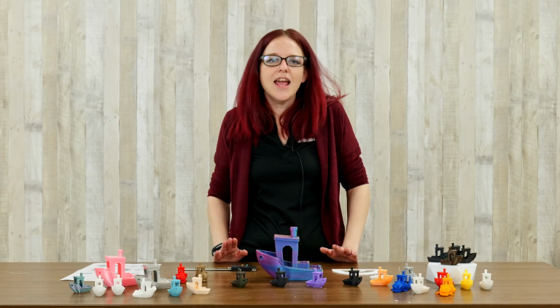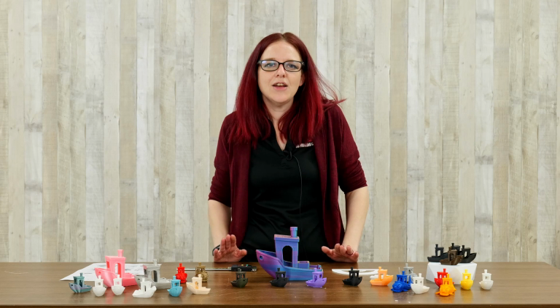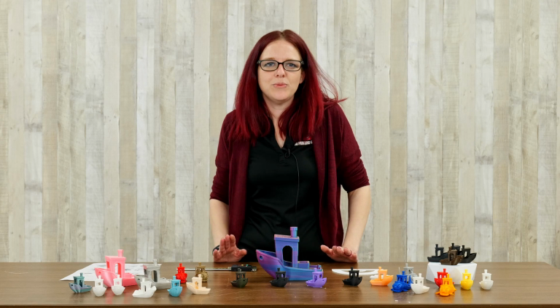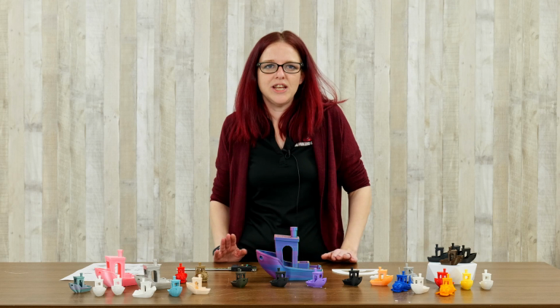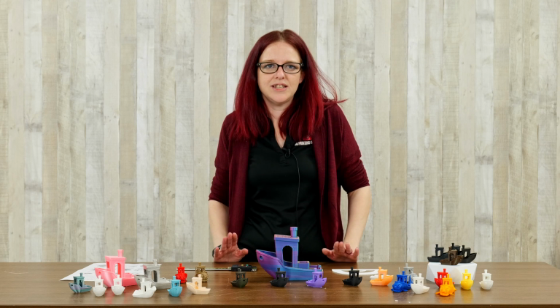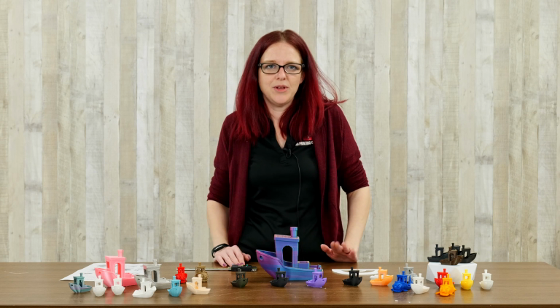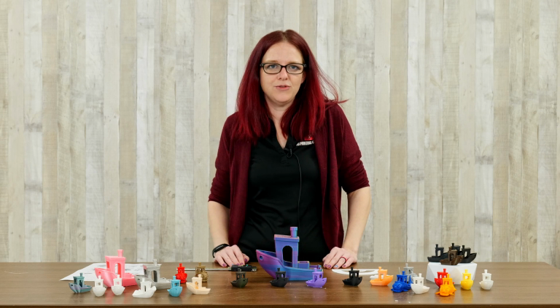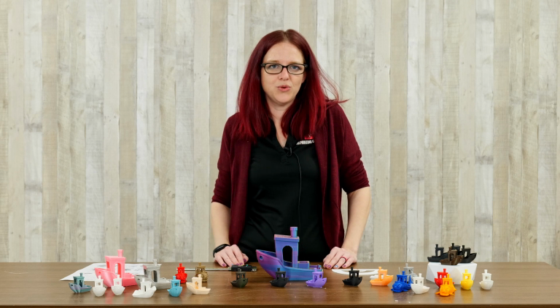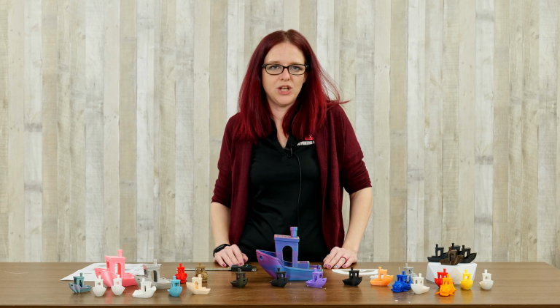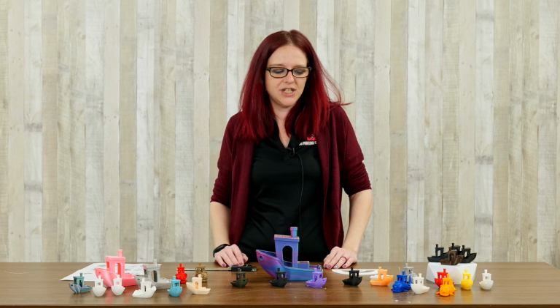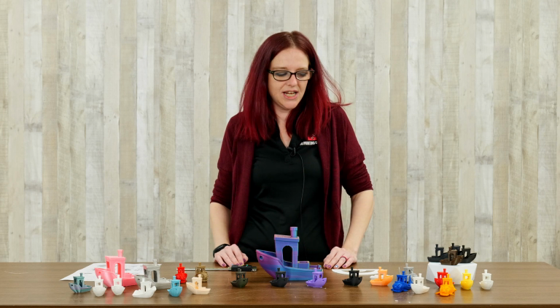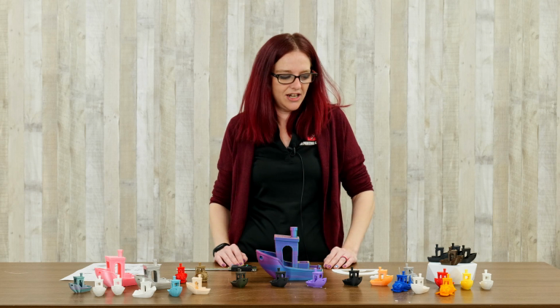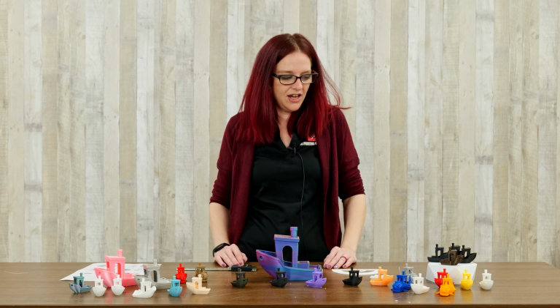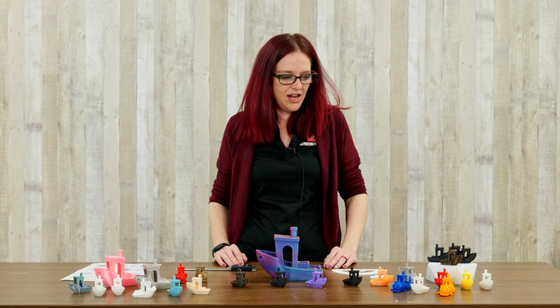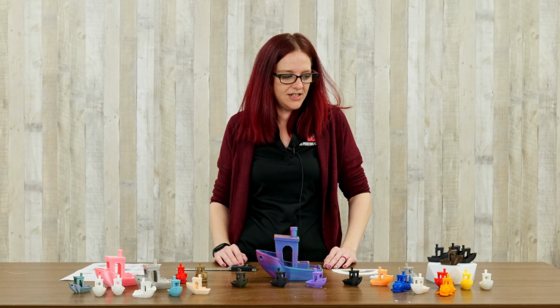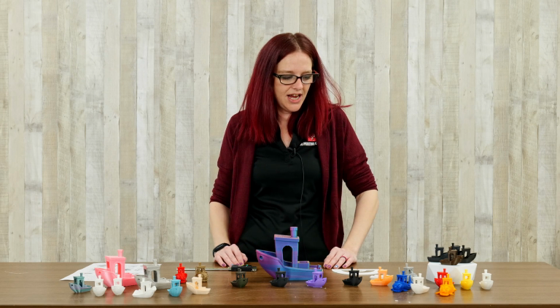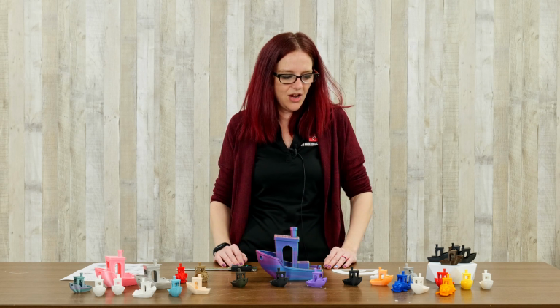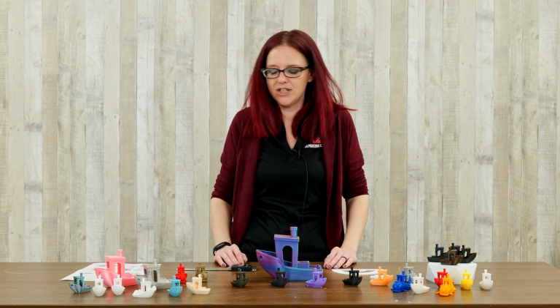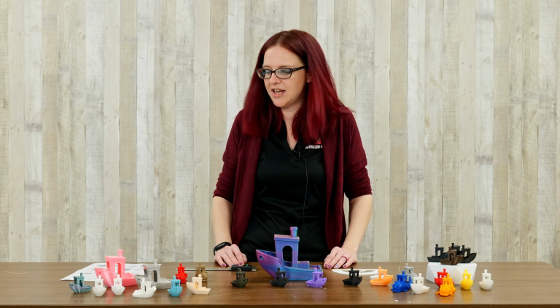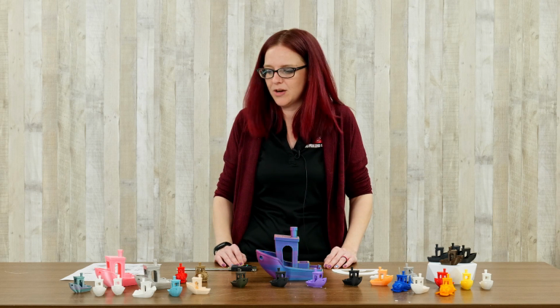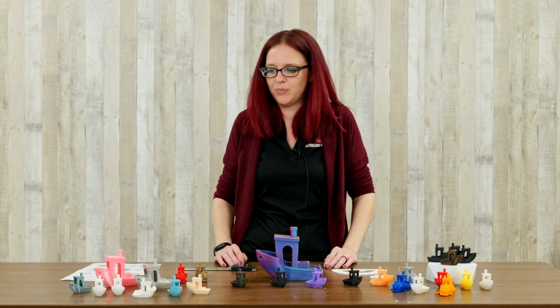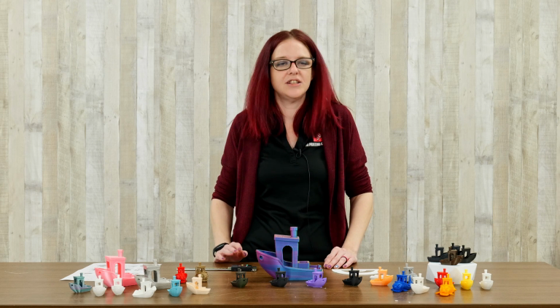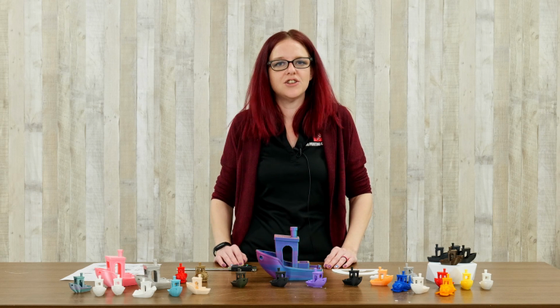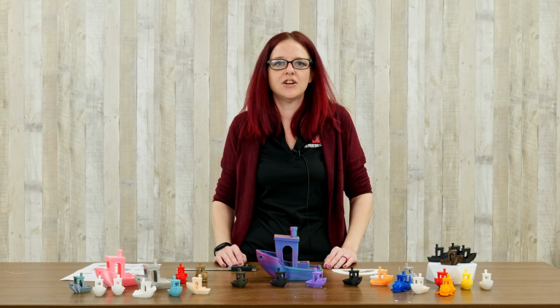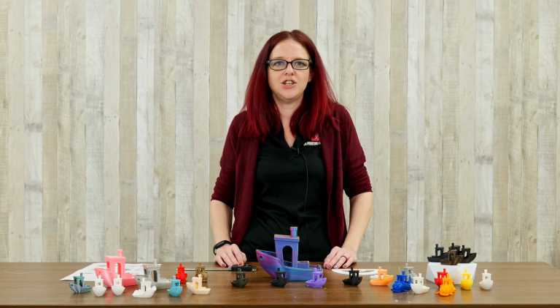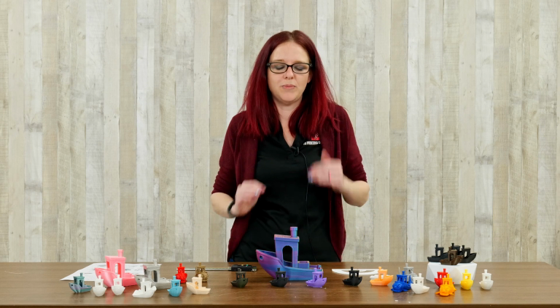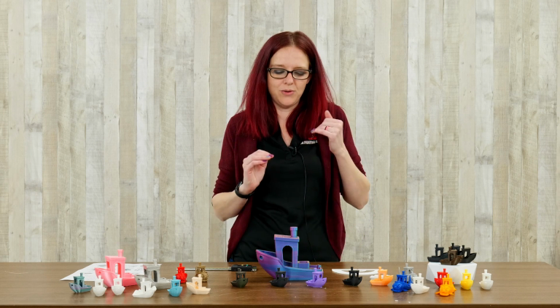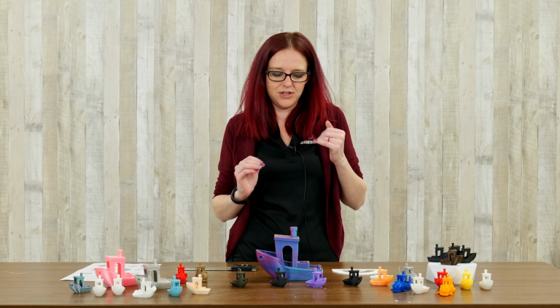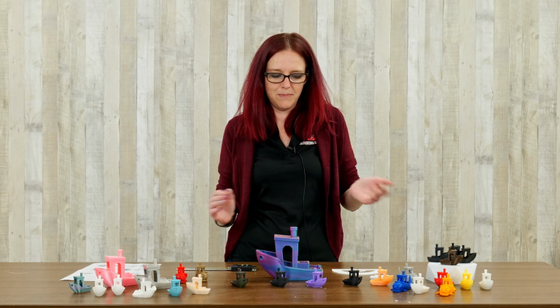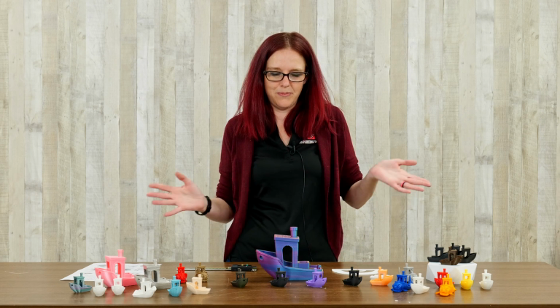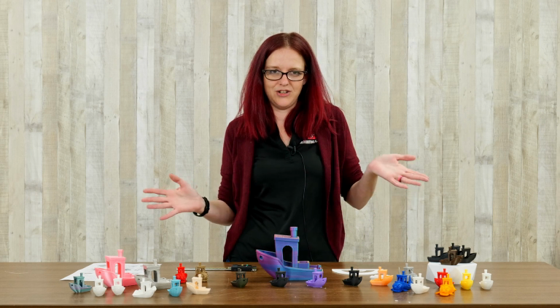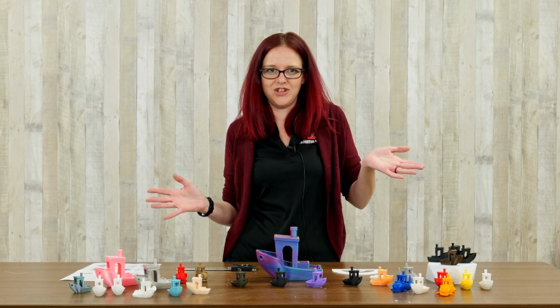Hey everybody, it's Sam here from 3D Printing Canada, and today I wanted to take a couple minutes to talk to you about Benchy.